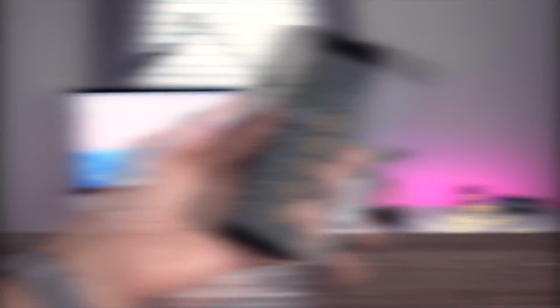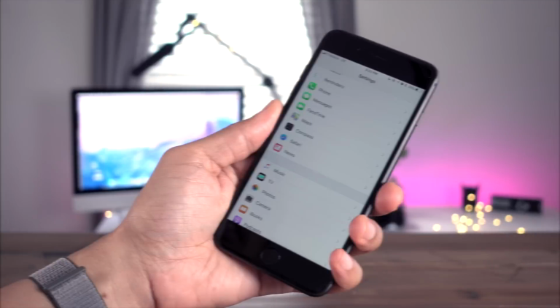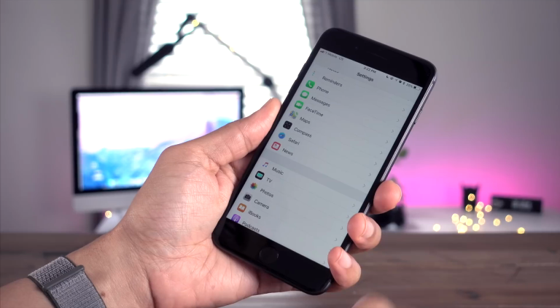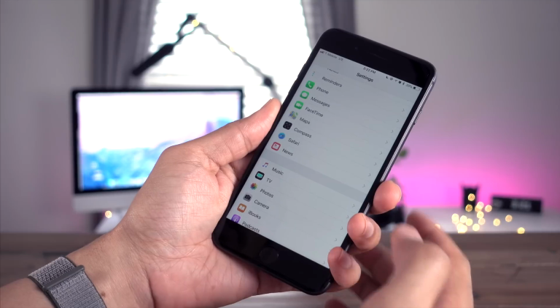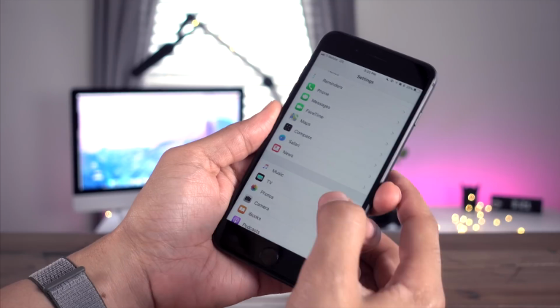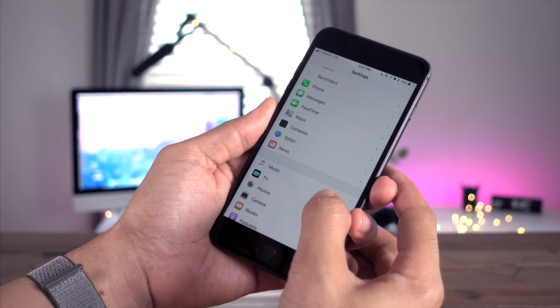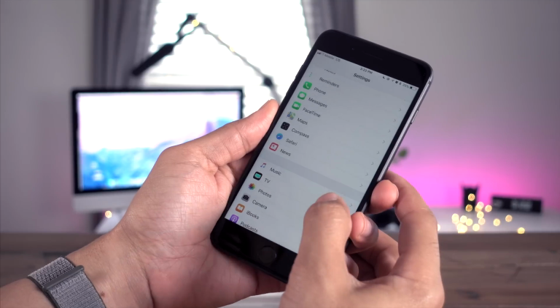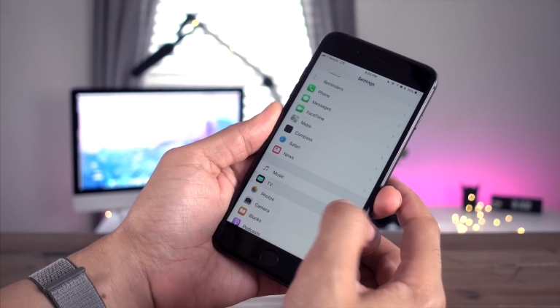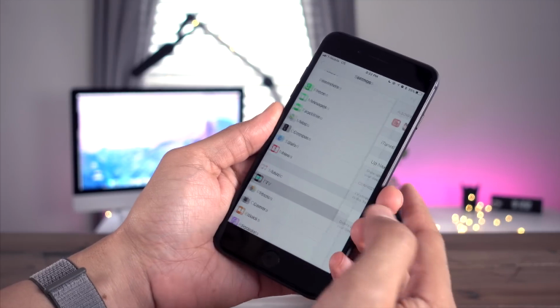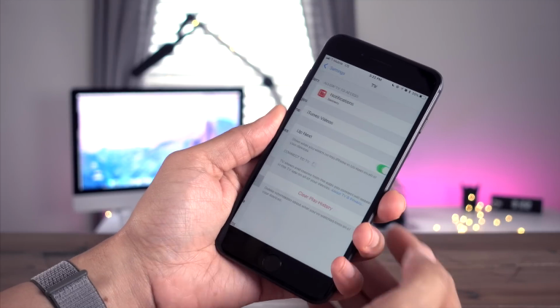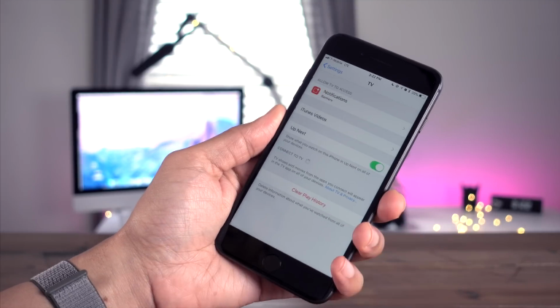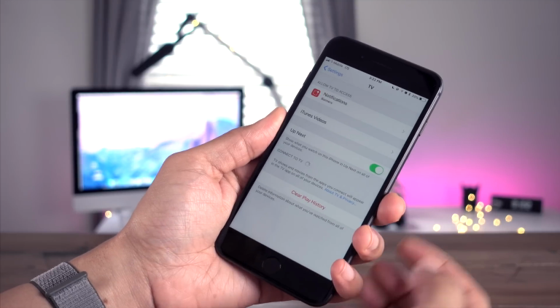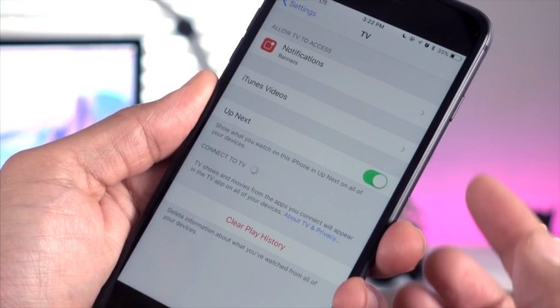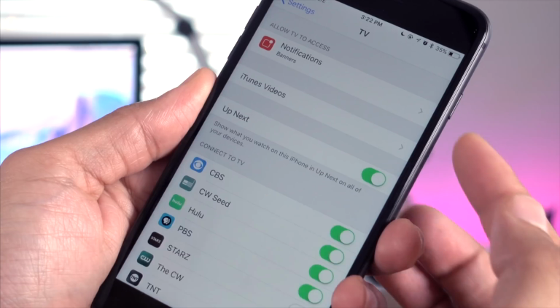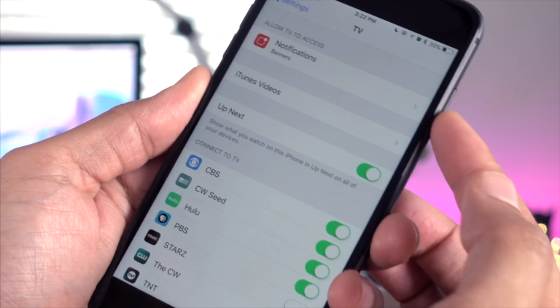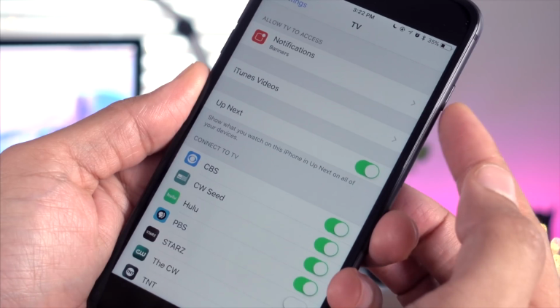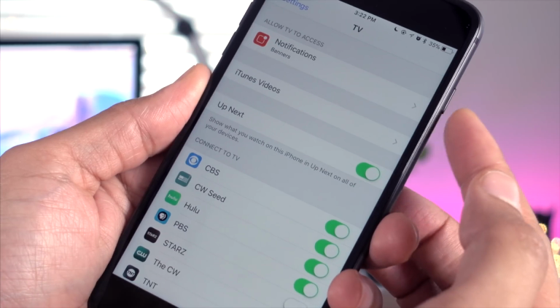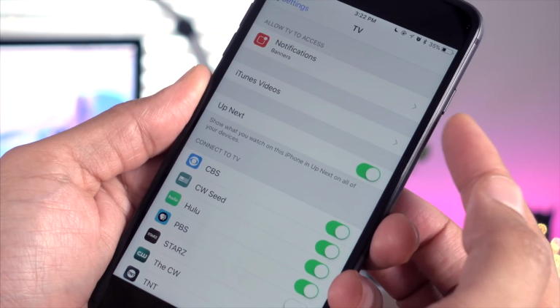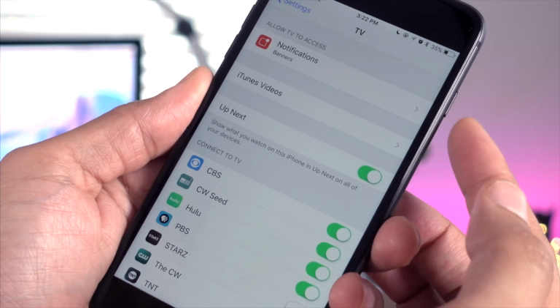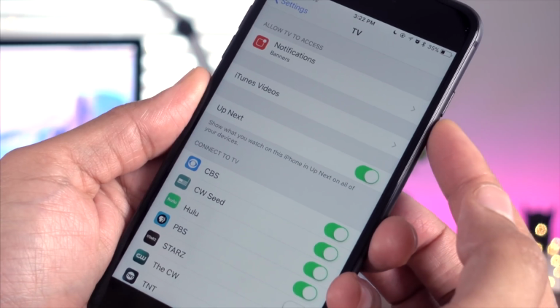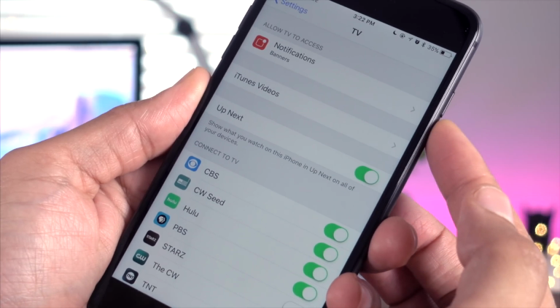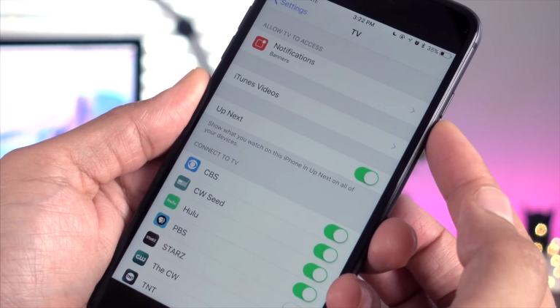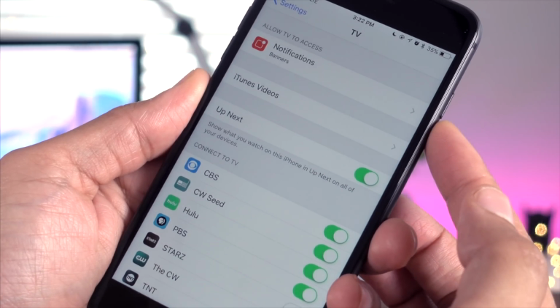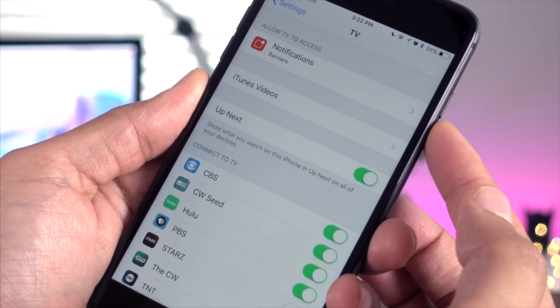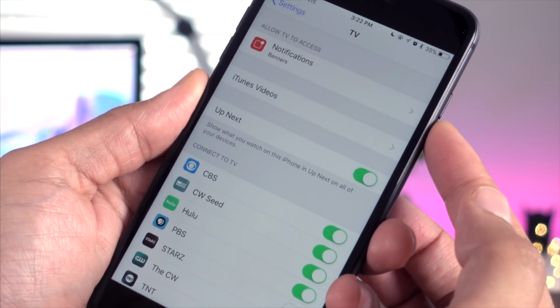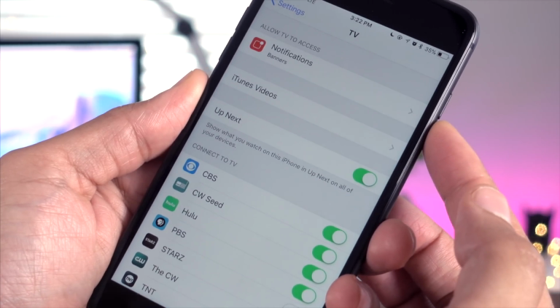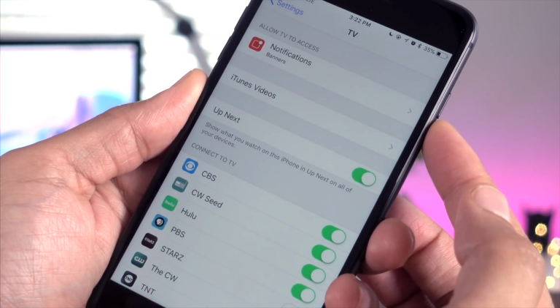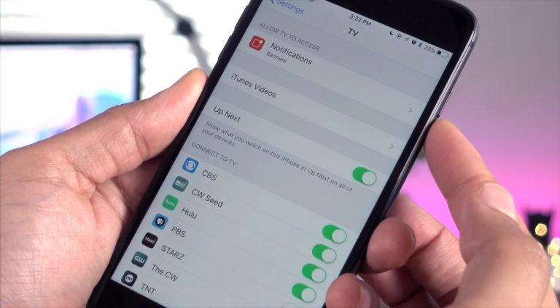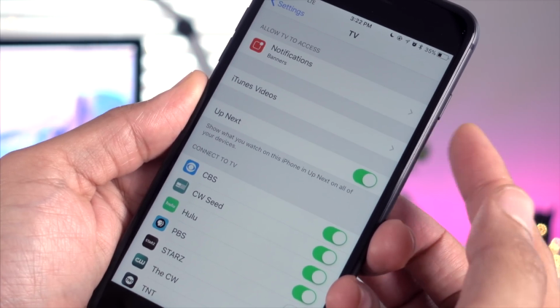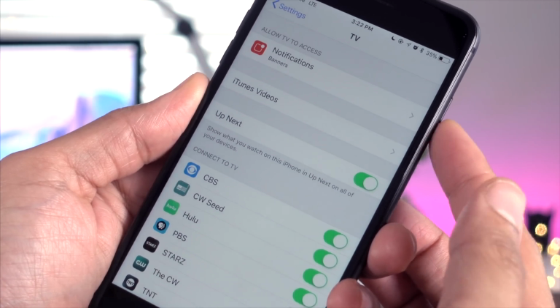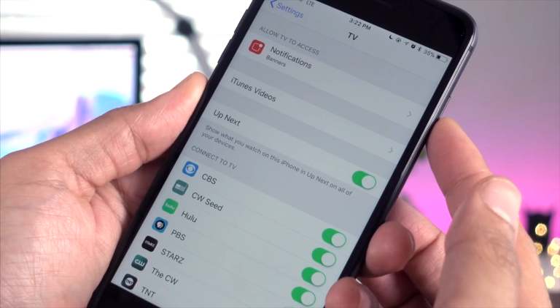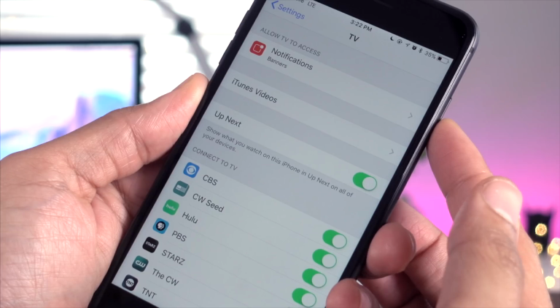In the latest Beta, you'll also find a new notification panel under the TV settings in the stock preferences.